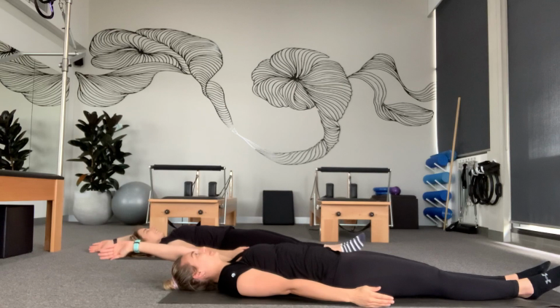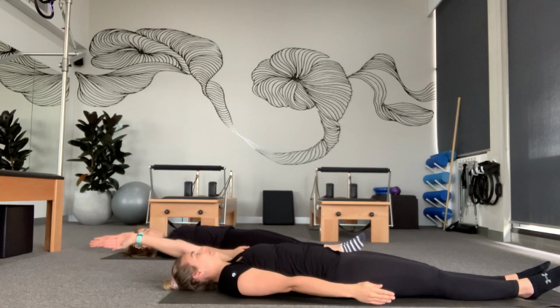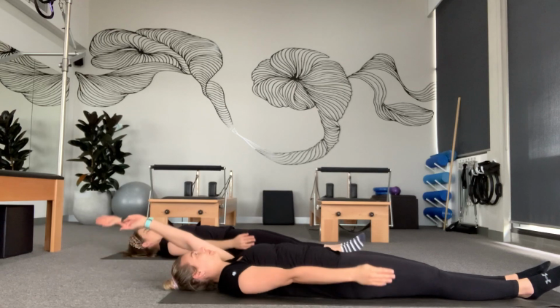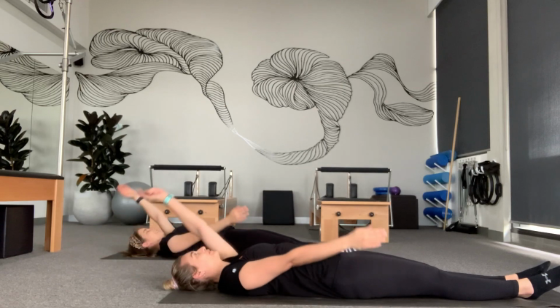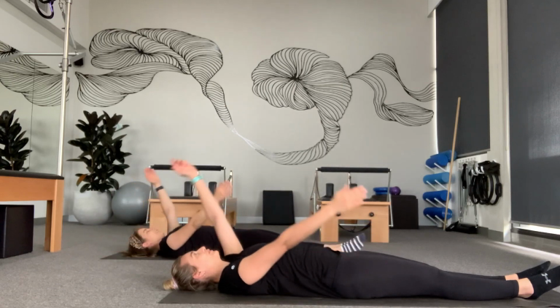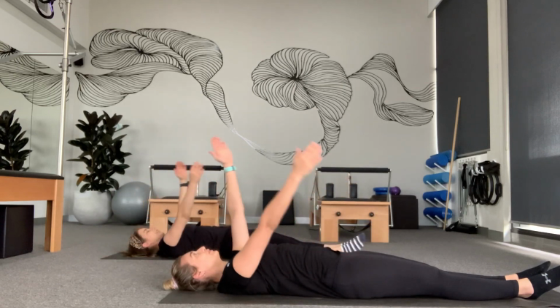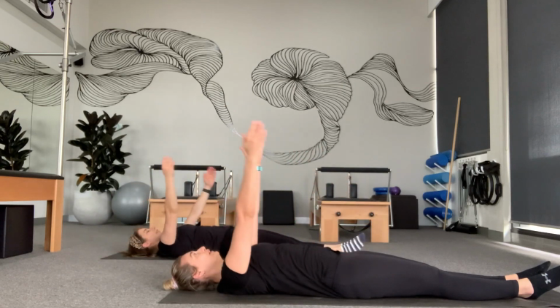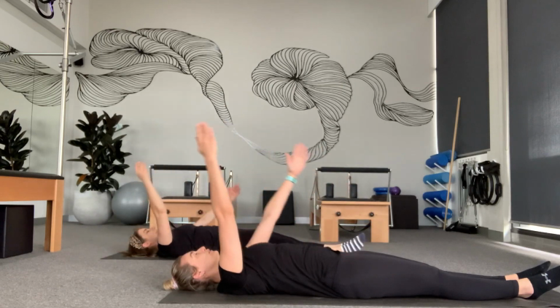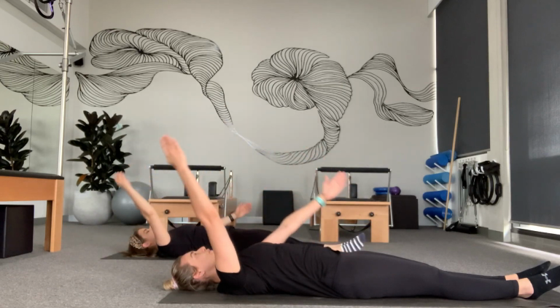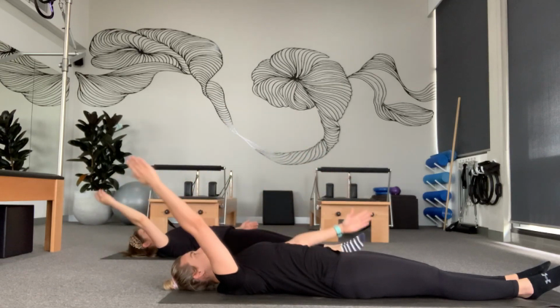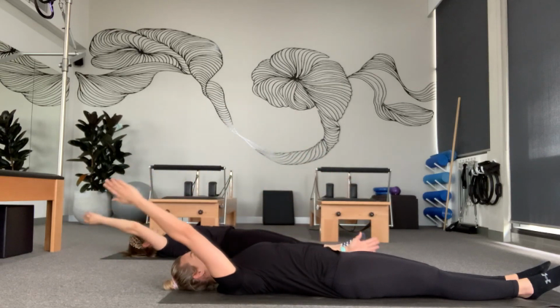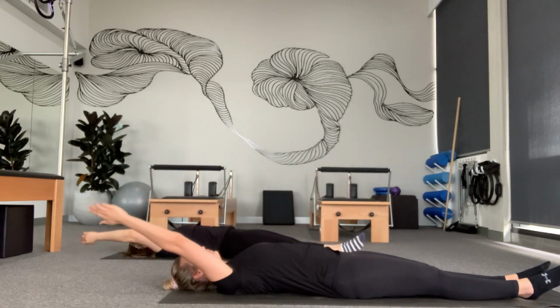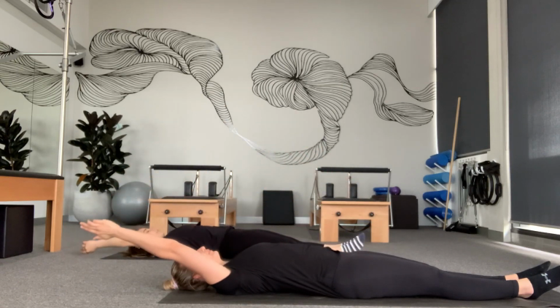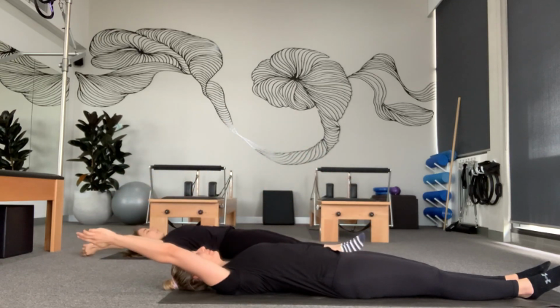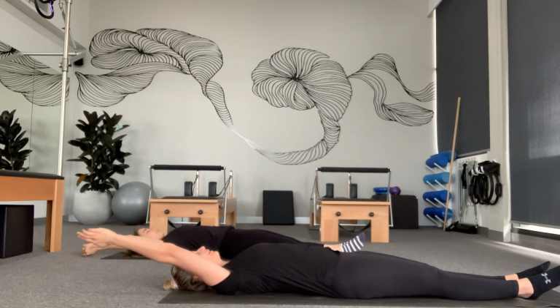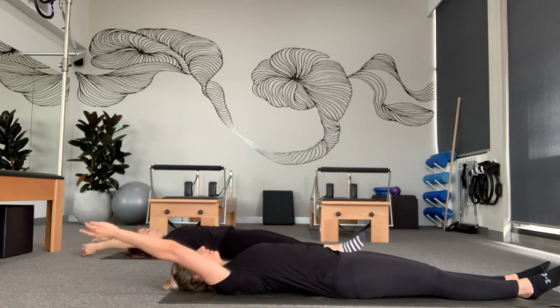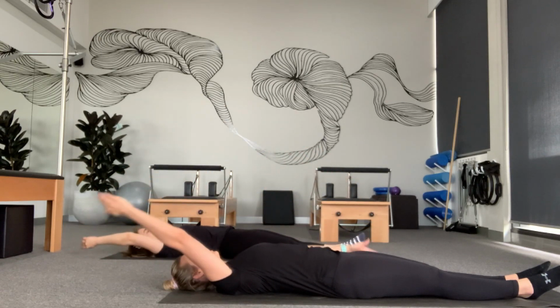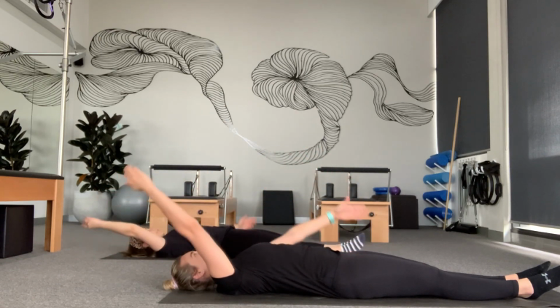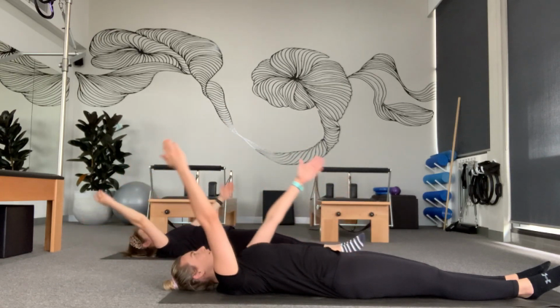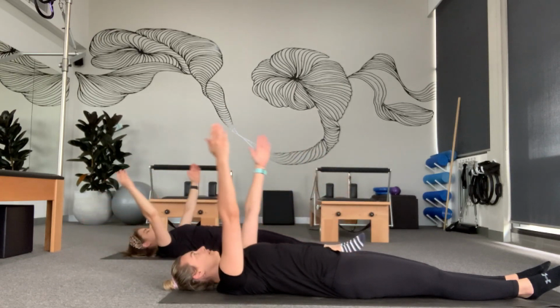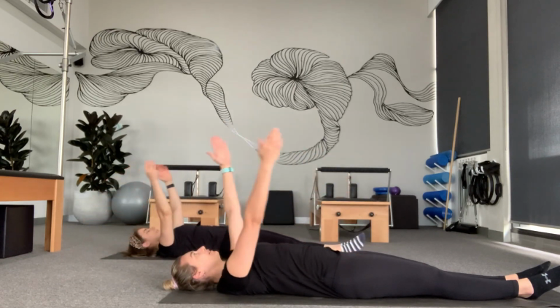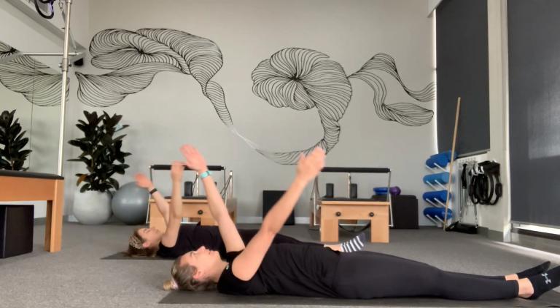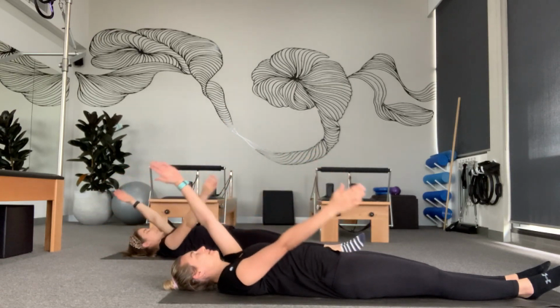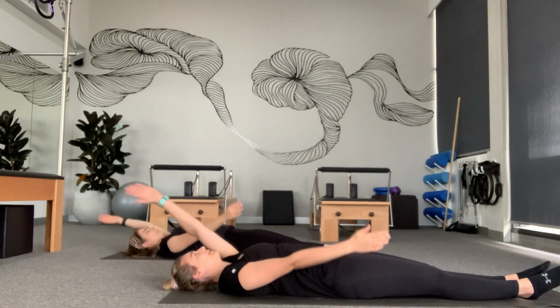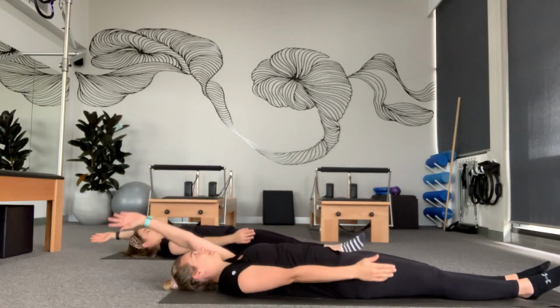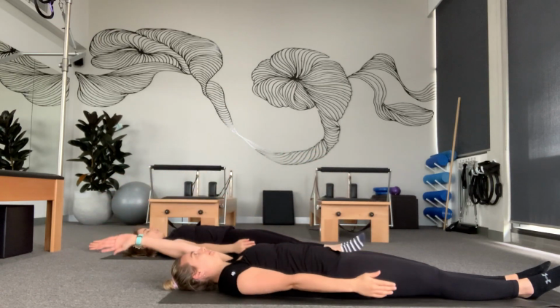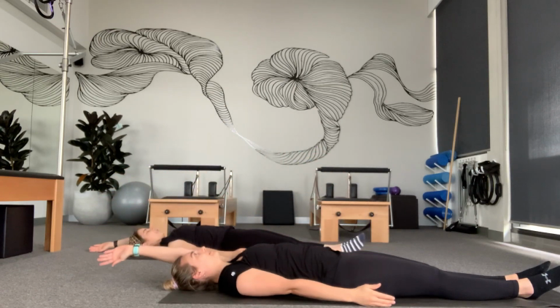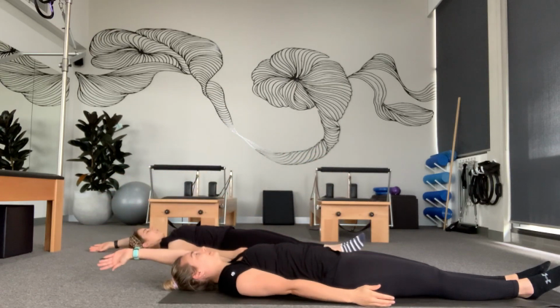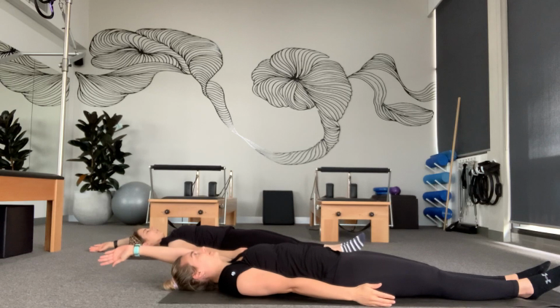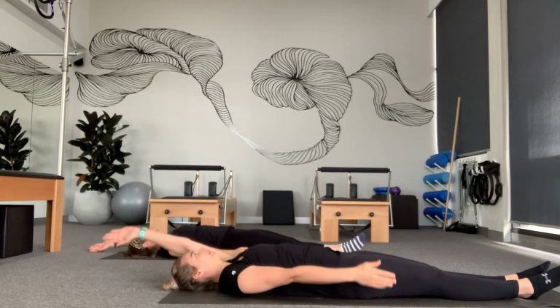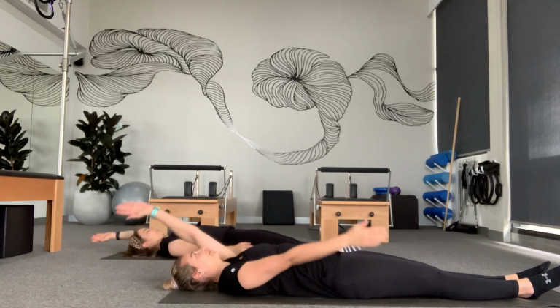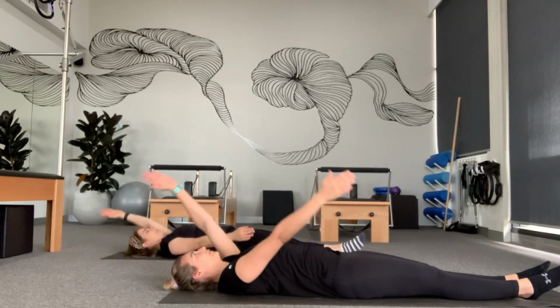Really focus on trying to keep your ribs nice and connected to your stomach and not shifting. We don't want to lift our ribs up — we want to keep nice and still, just going through this movement, breathing in through the nose and out through the mouth. We're going to do two more. Last one. Good.